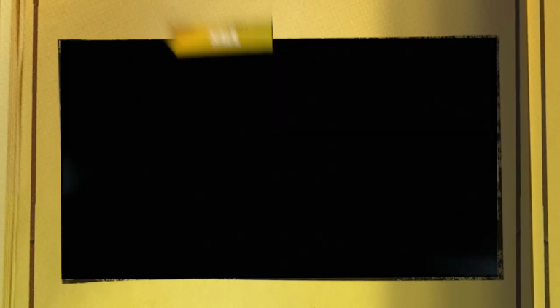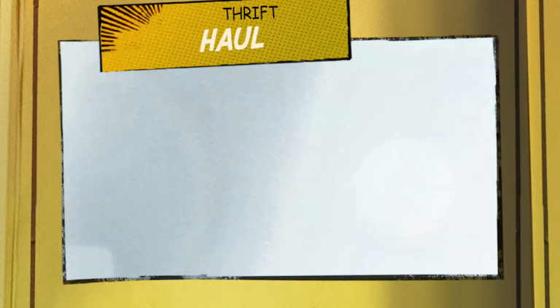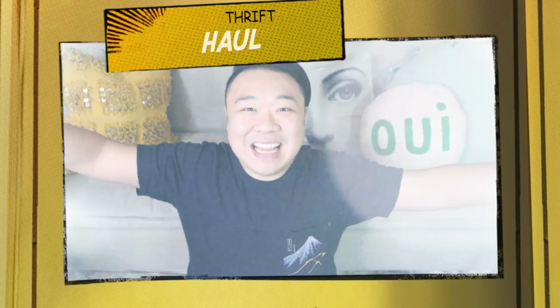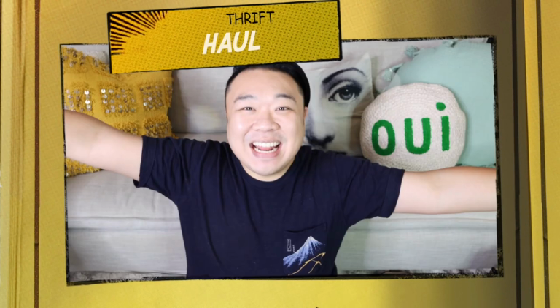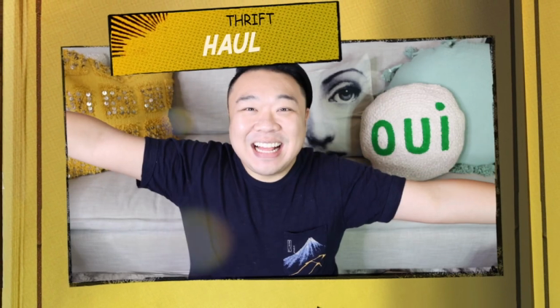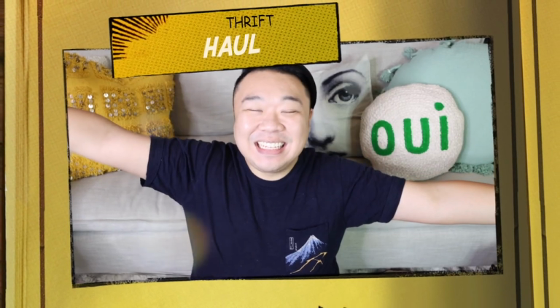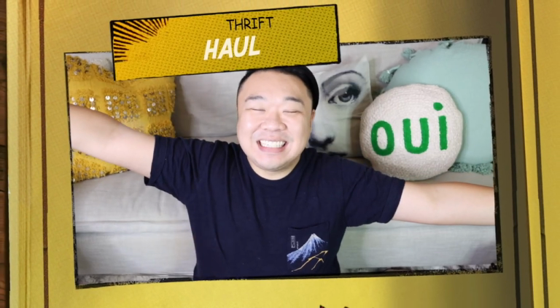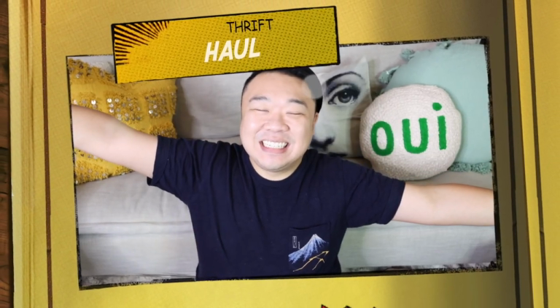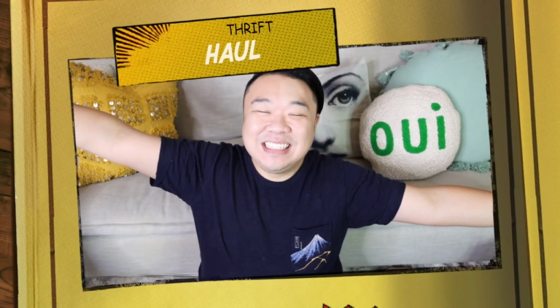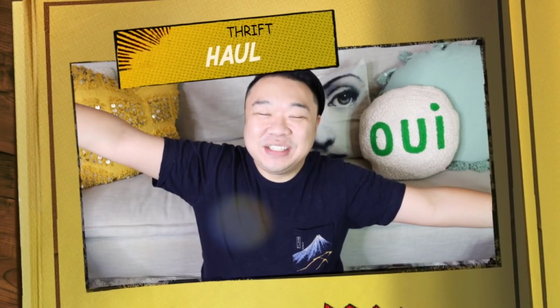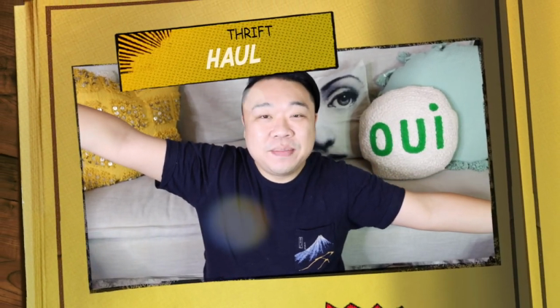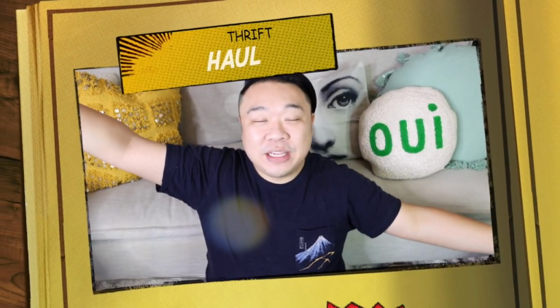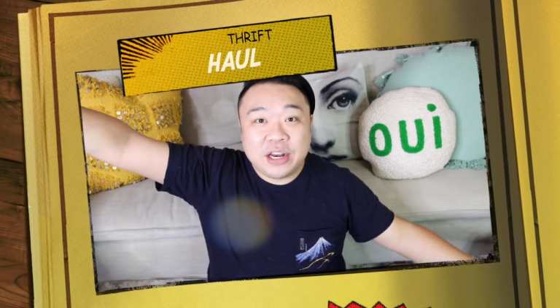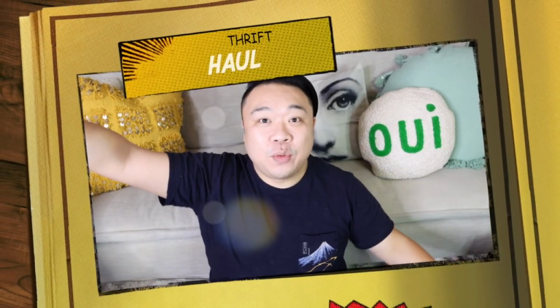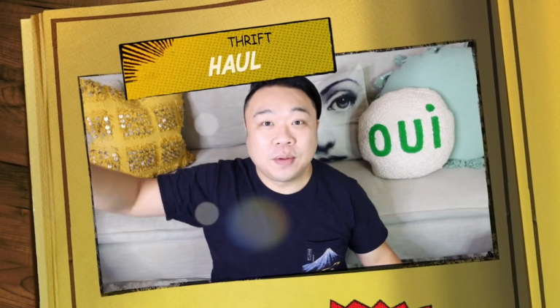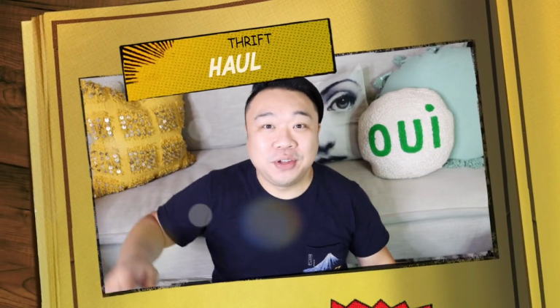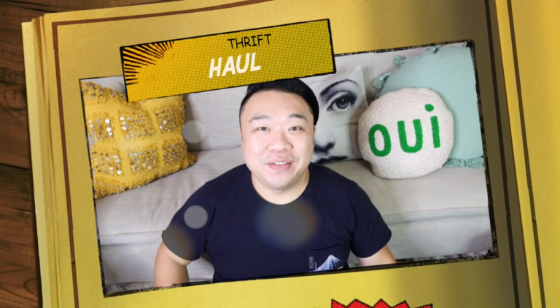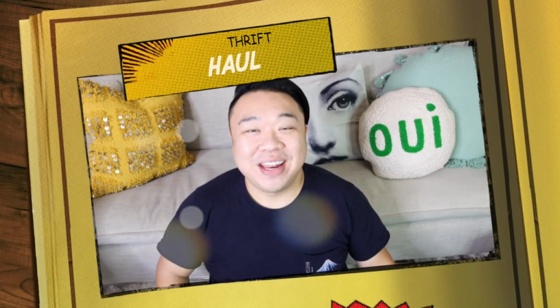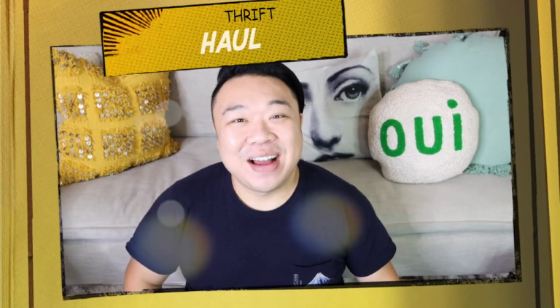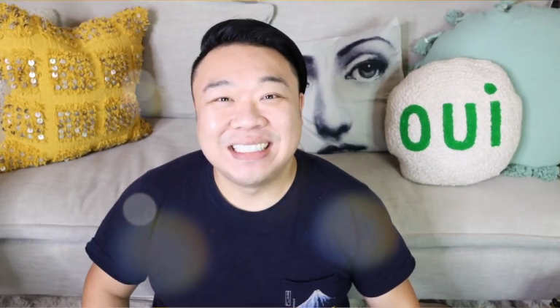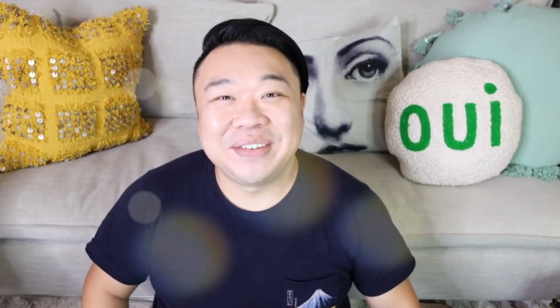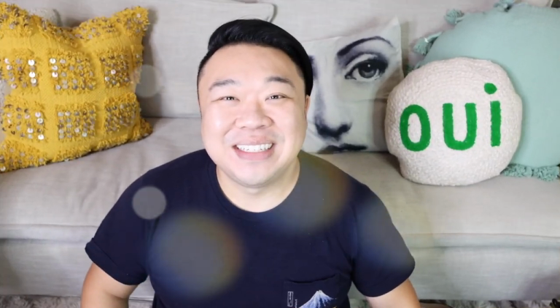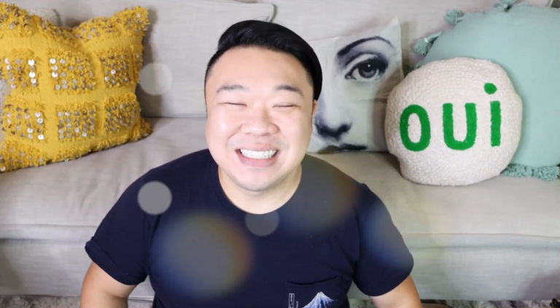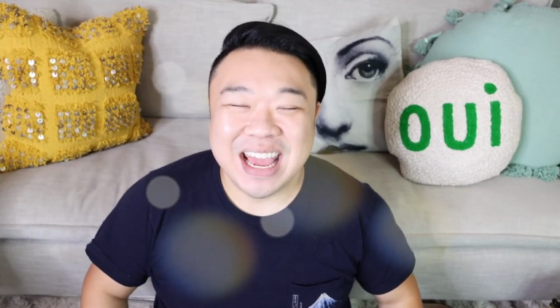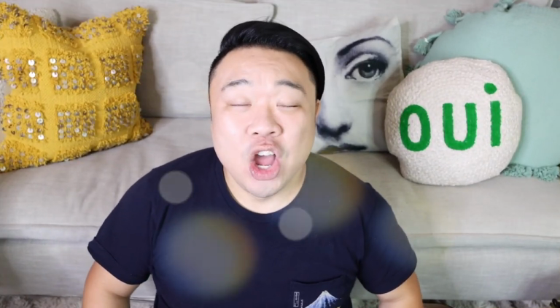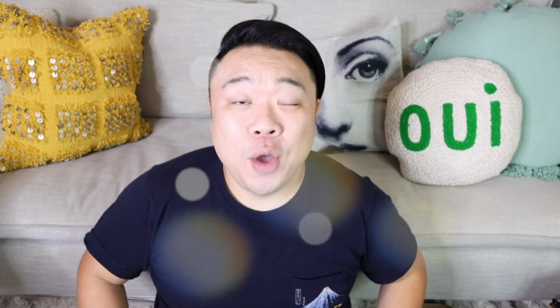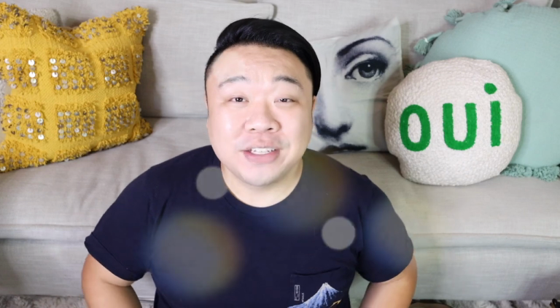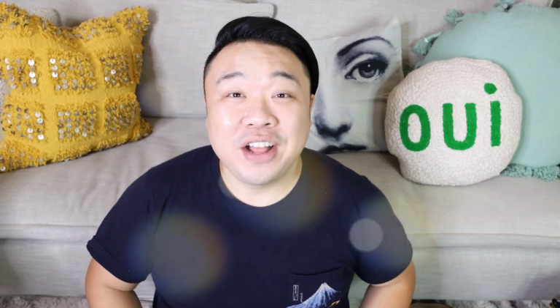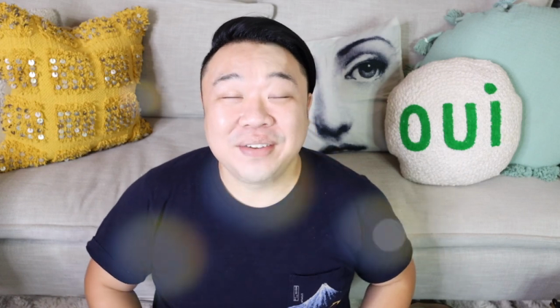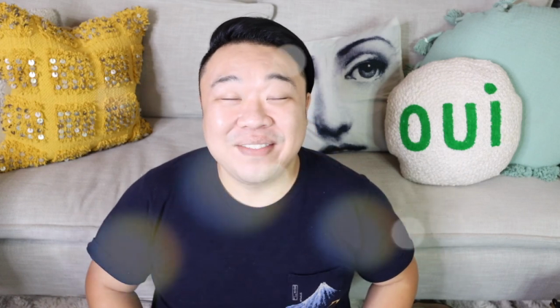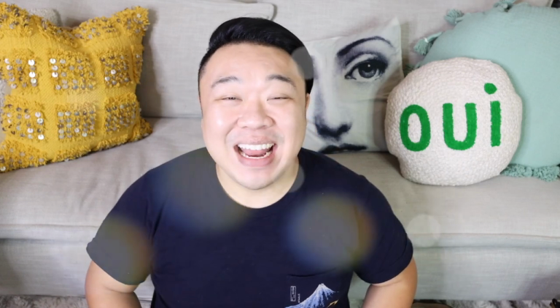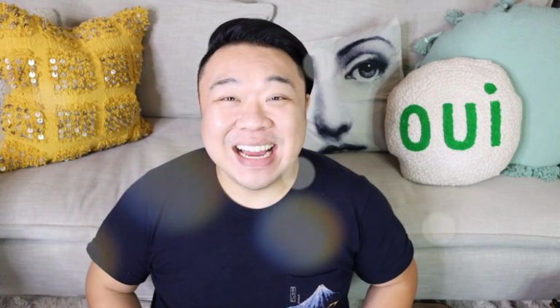Greetings and salutations, YouTube. It's Adrian here. Welcome to a new video. How's everyone doing today? Hope you guys are all doing fantastic.